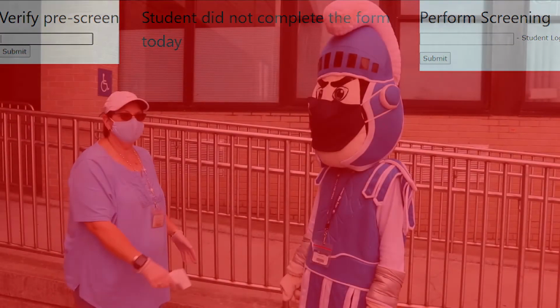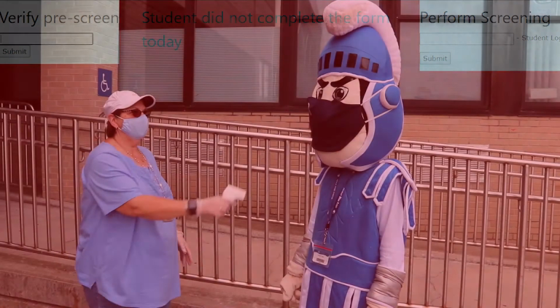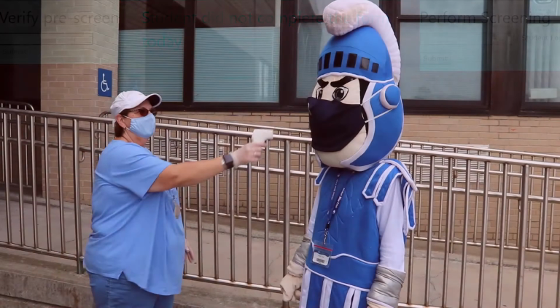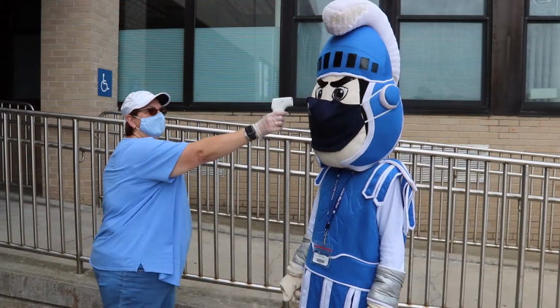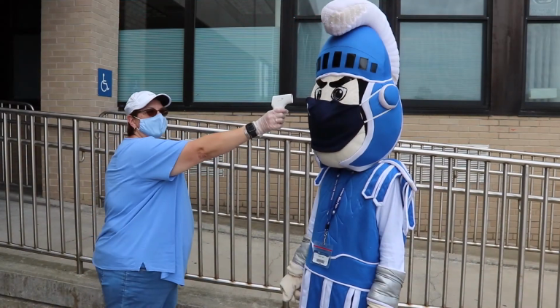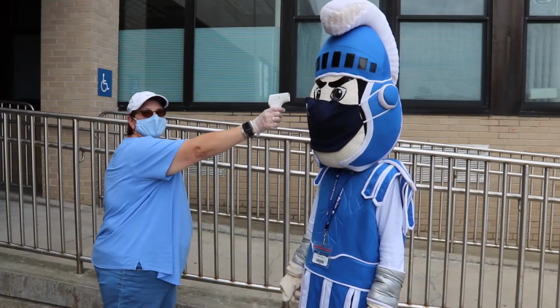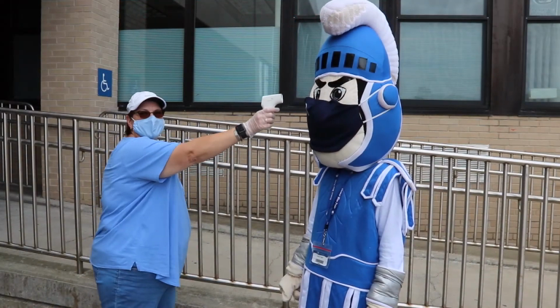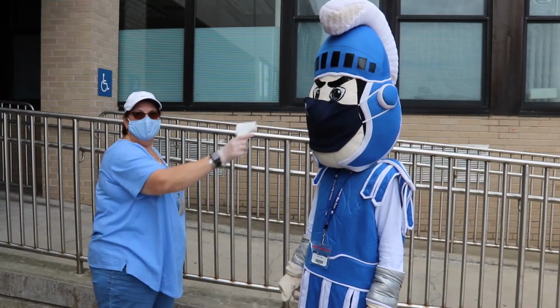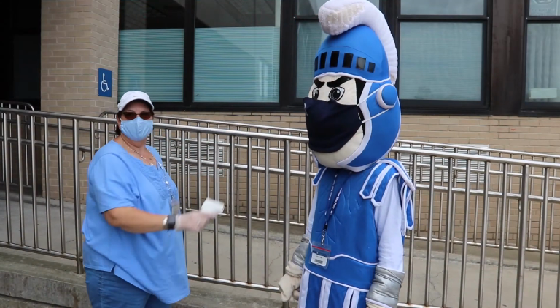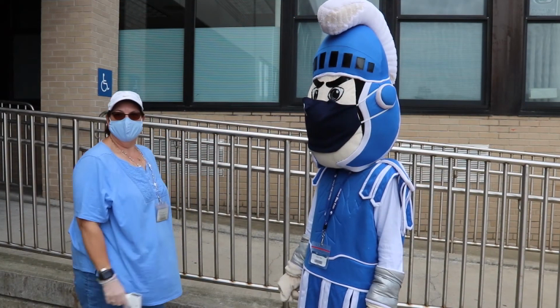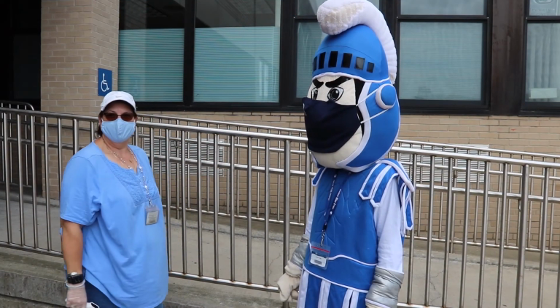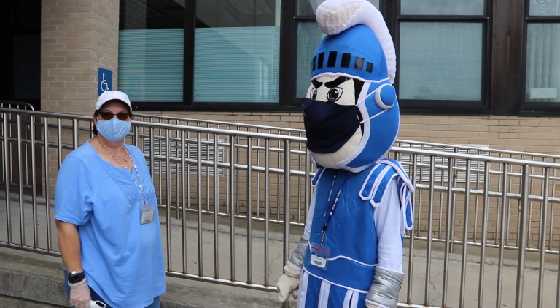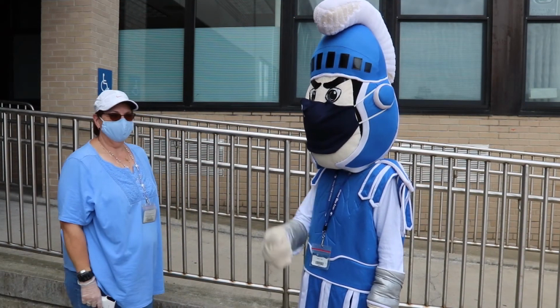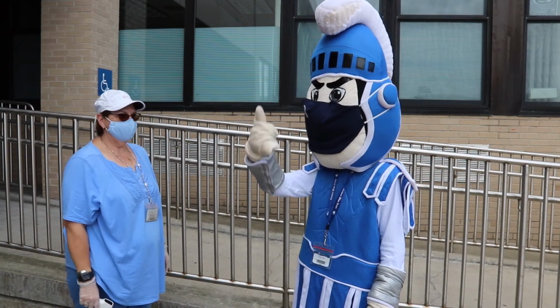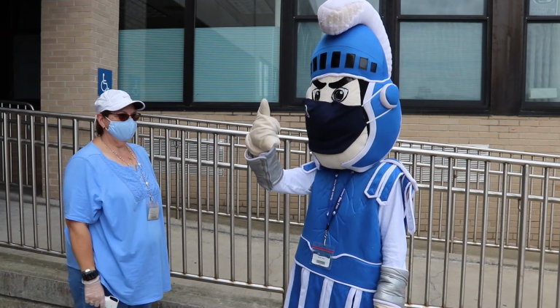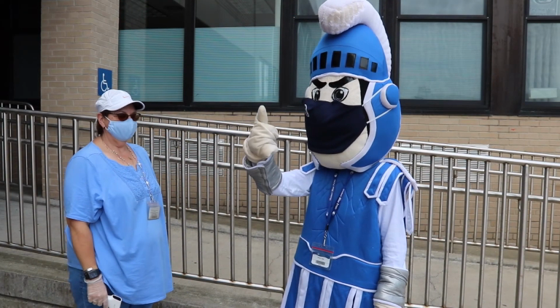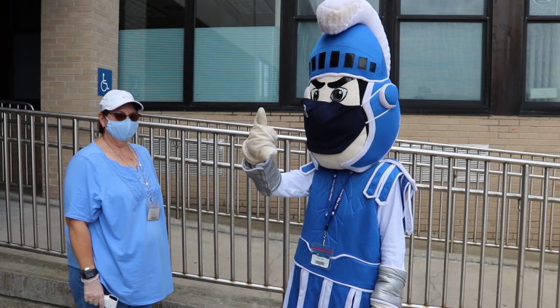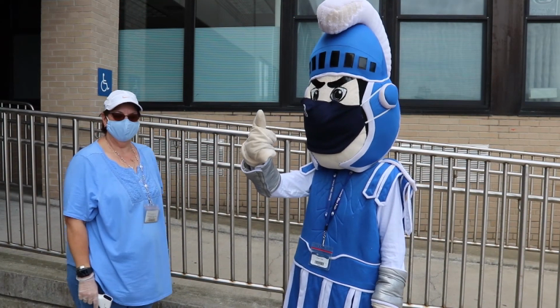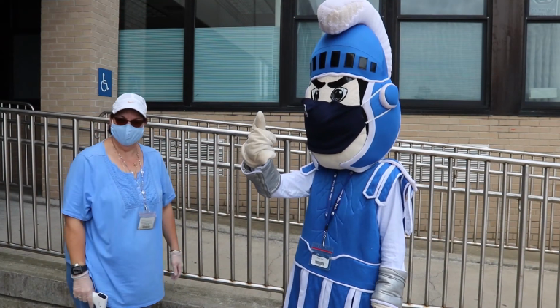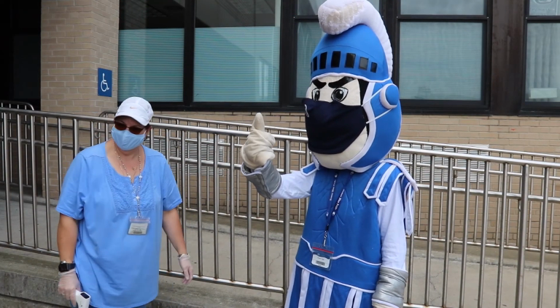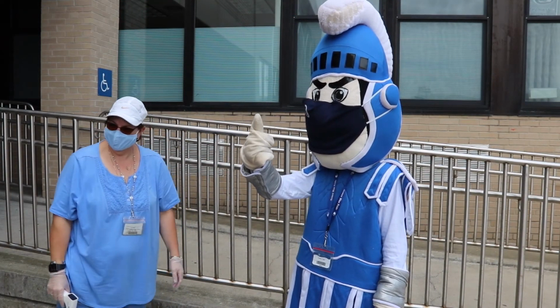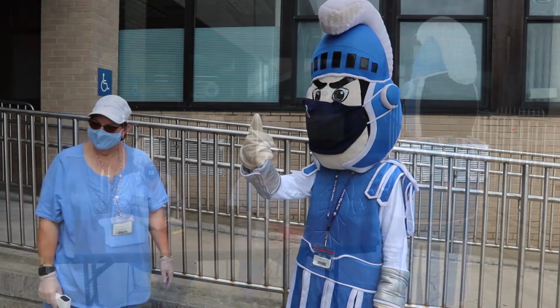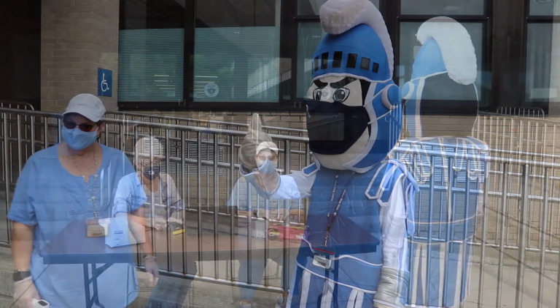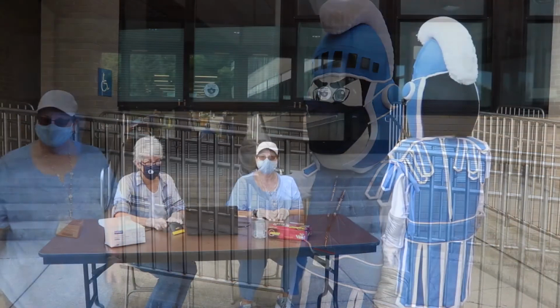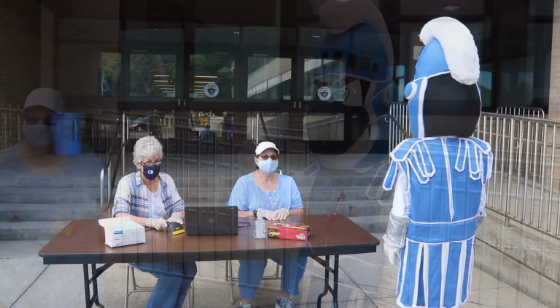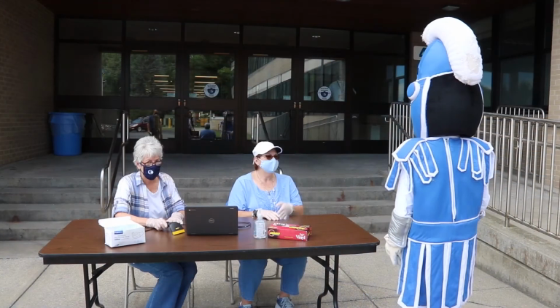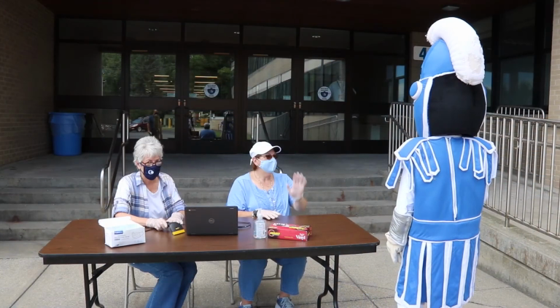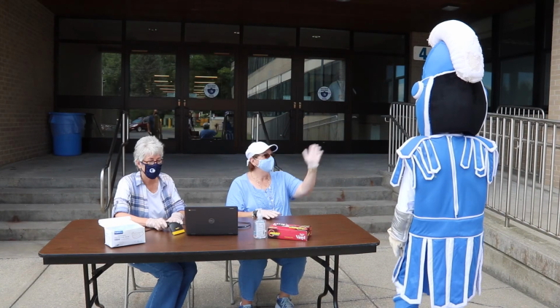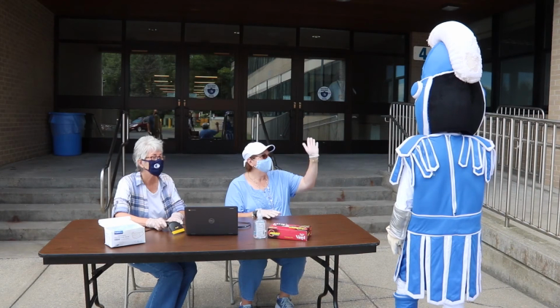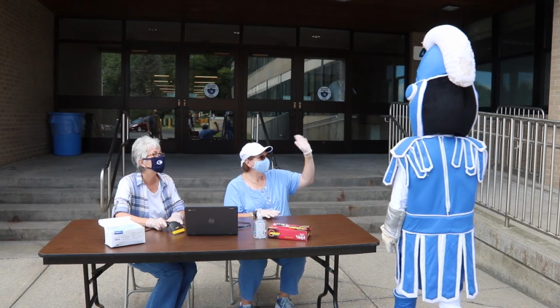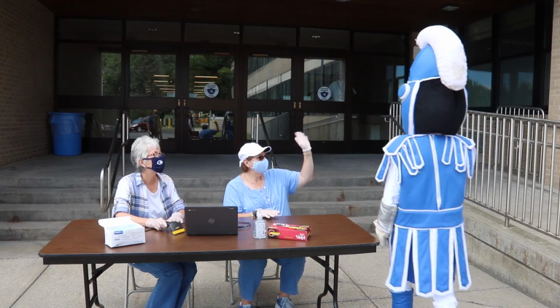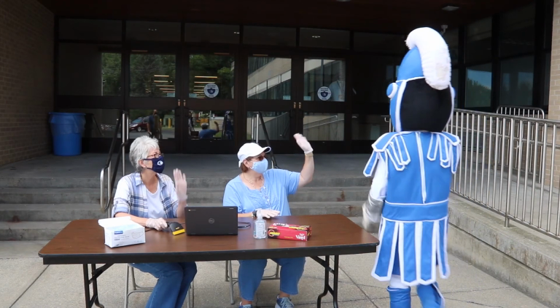If the student is showing any symptoms, he or she may have their temperature taken or be taken to a quarantine area before being sent home.